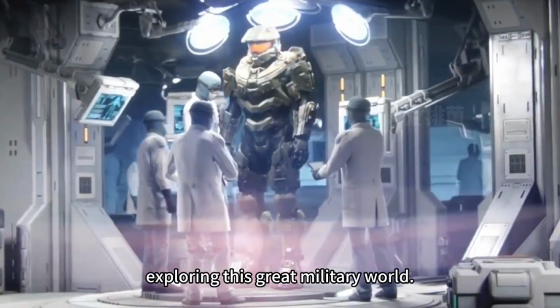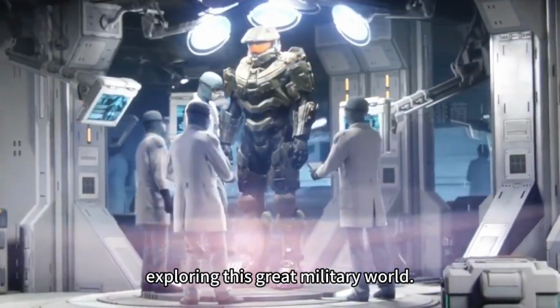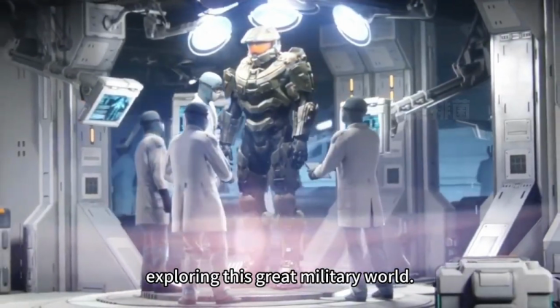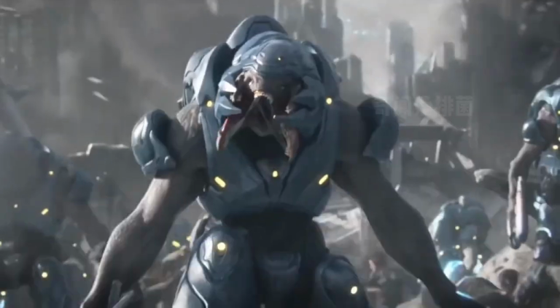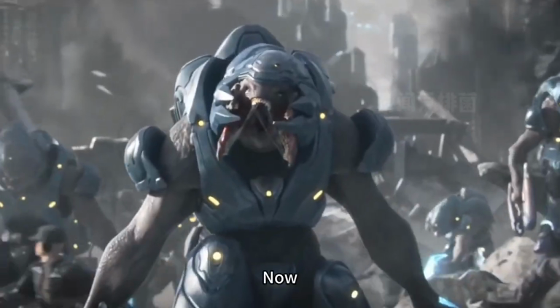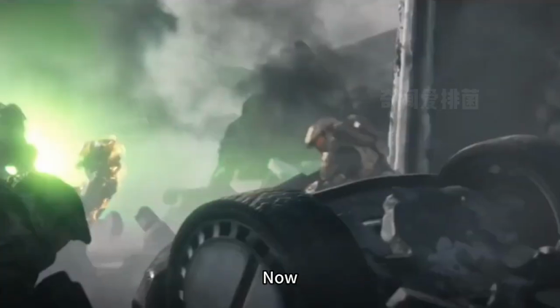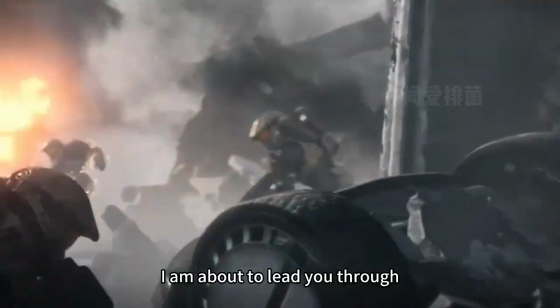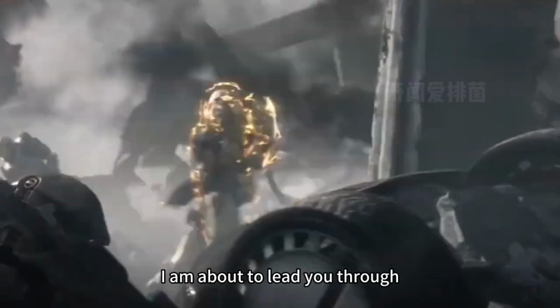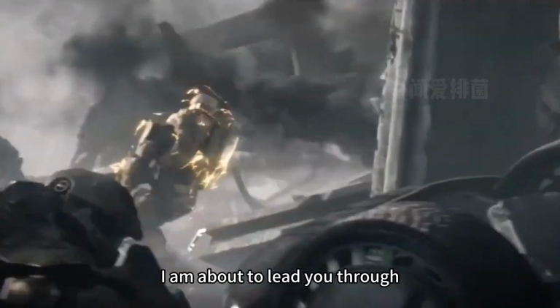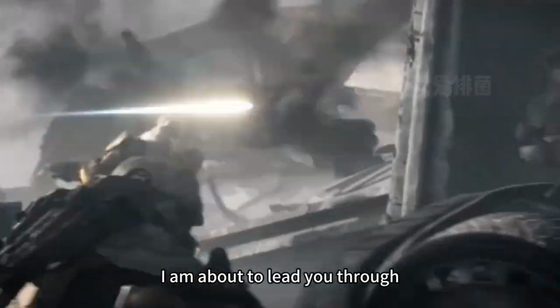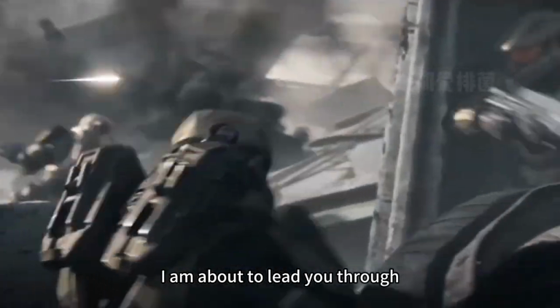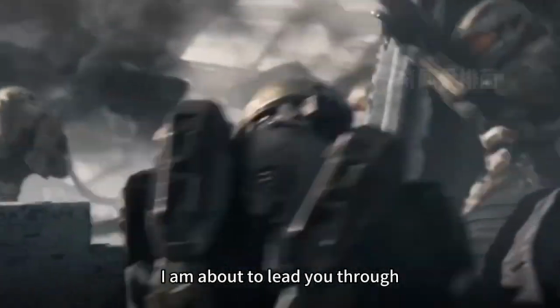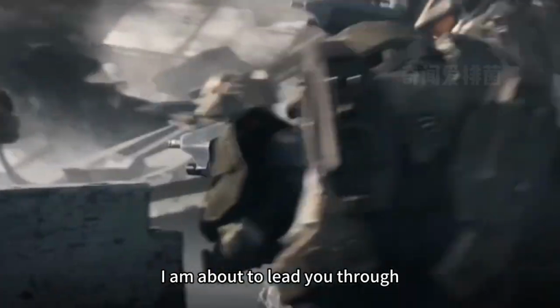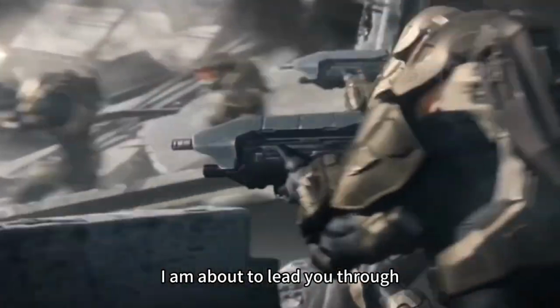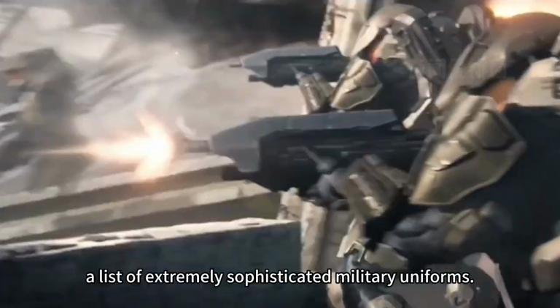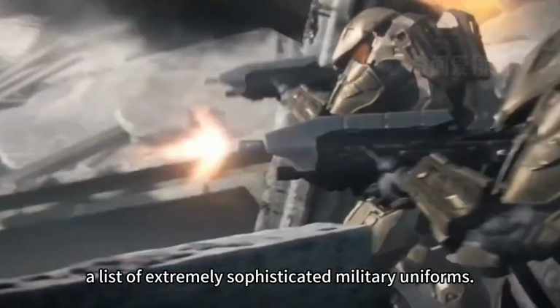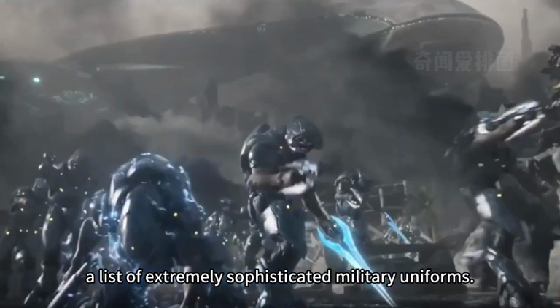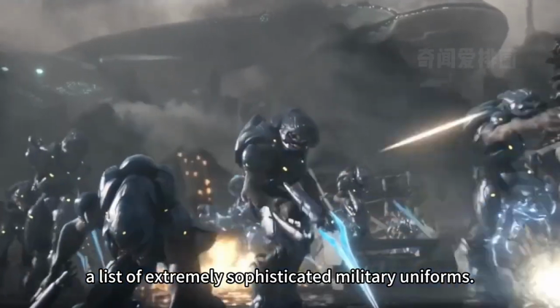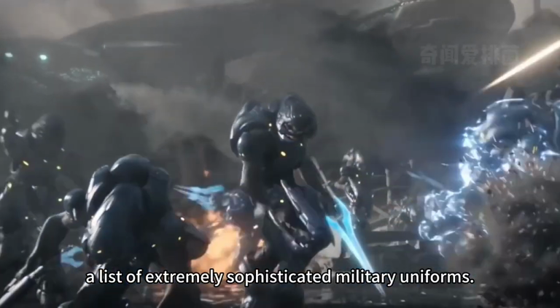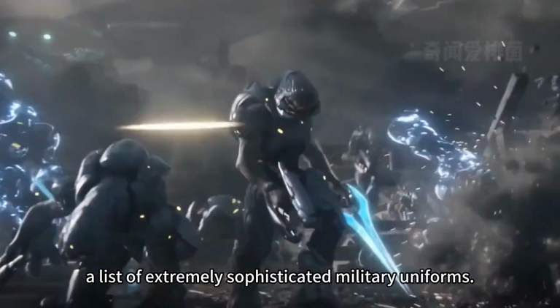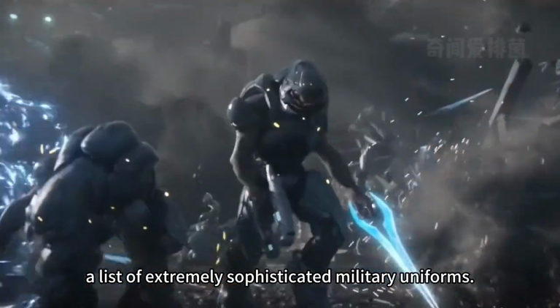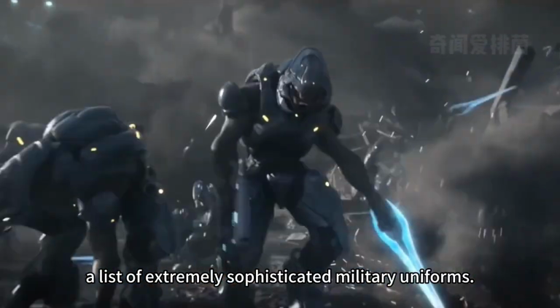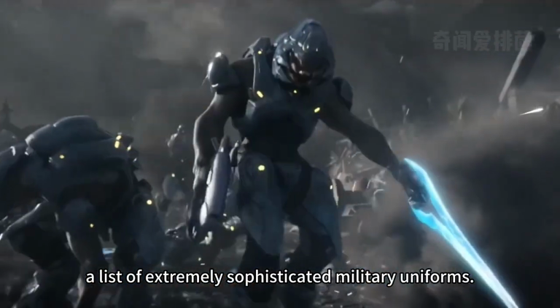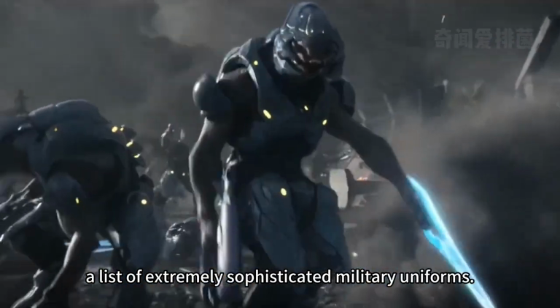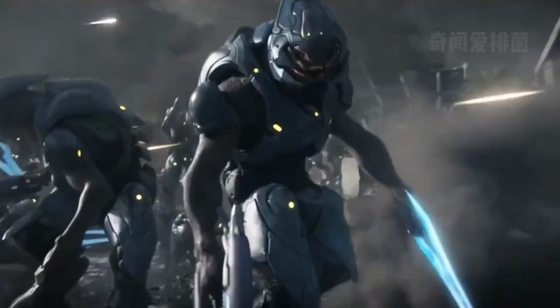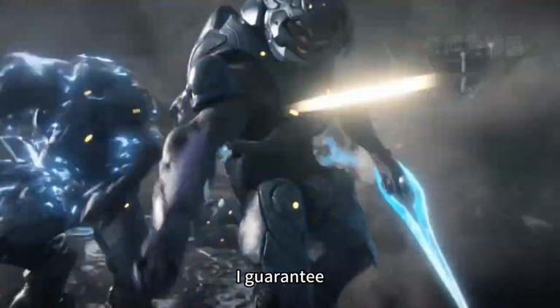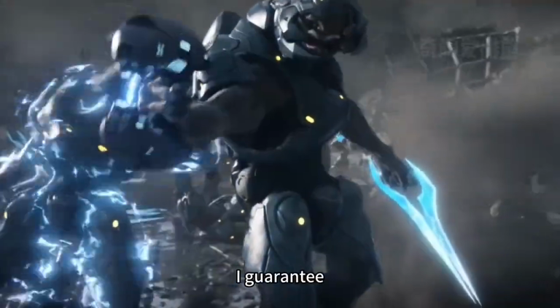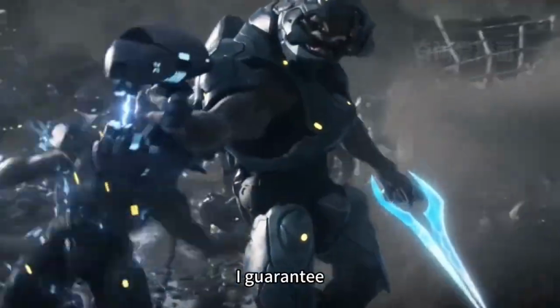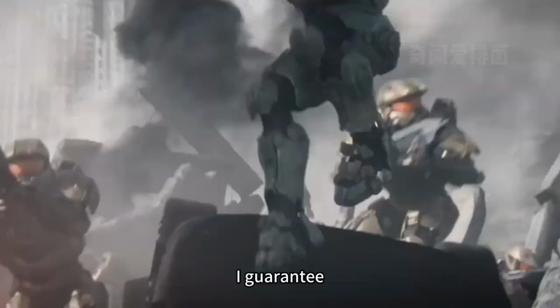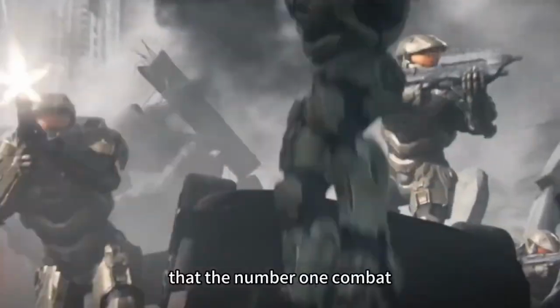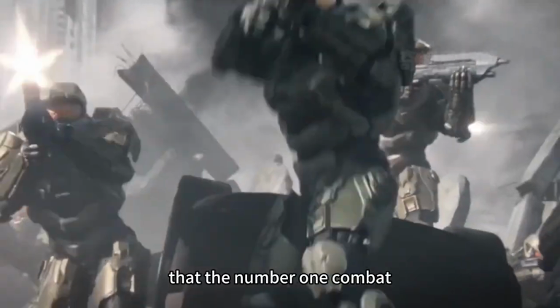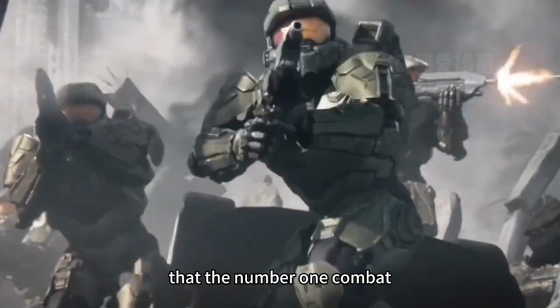I am about to lead you through a list of extremely sophisticated military uniforms. I guarantee that the number one combat uniform will exceed your imagination.